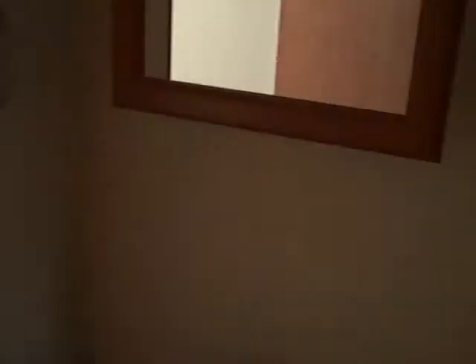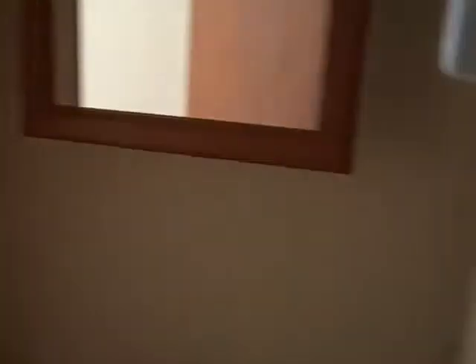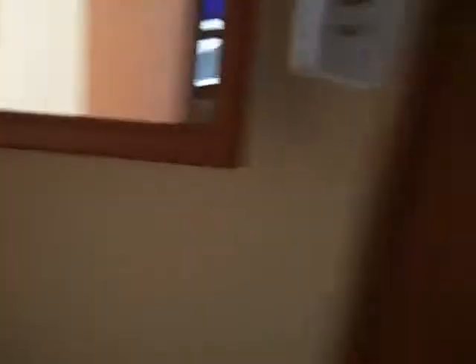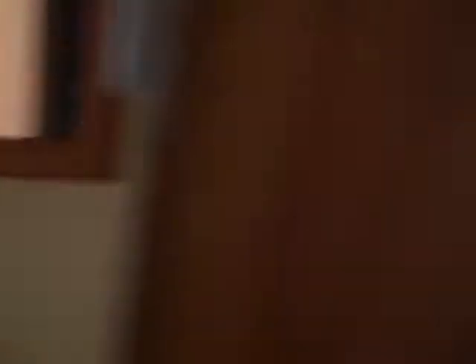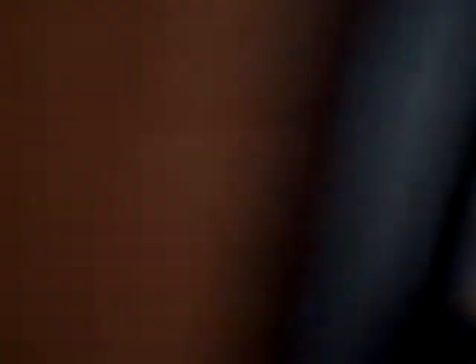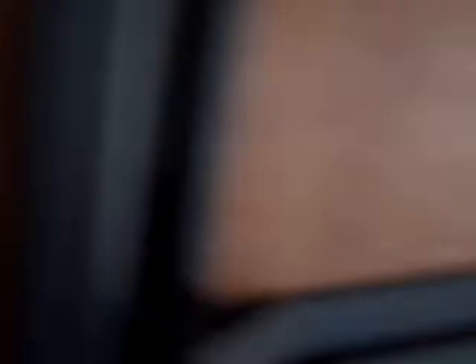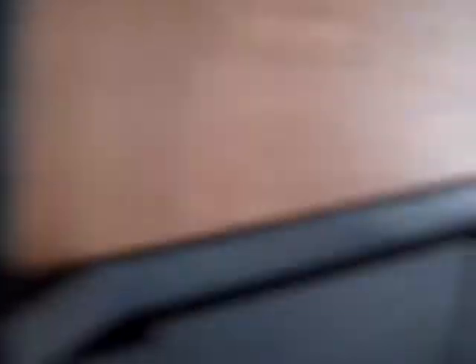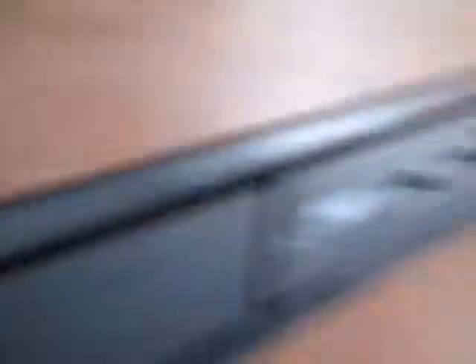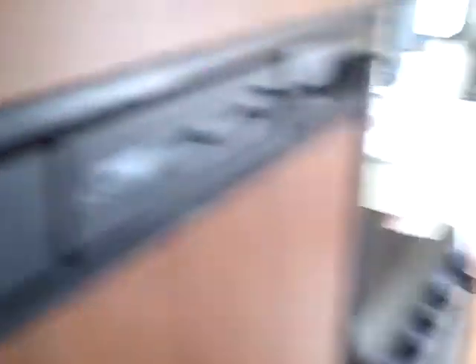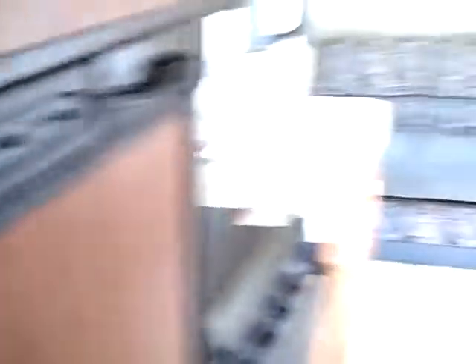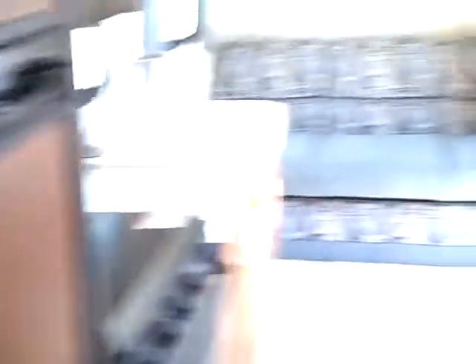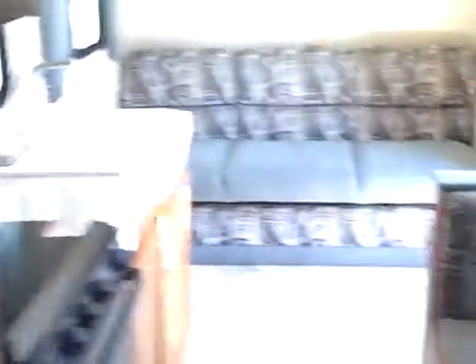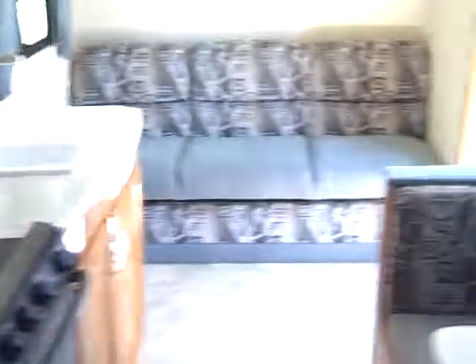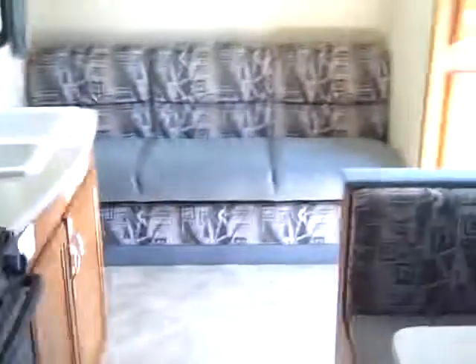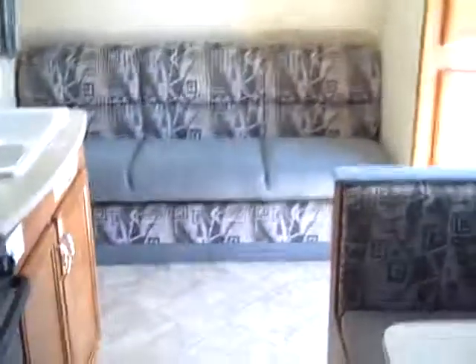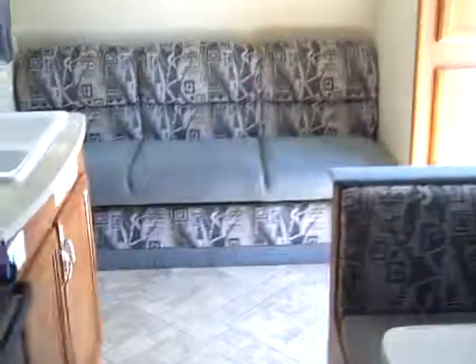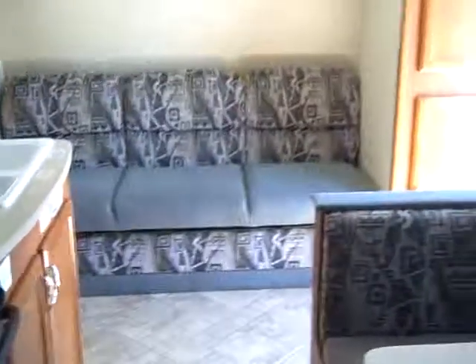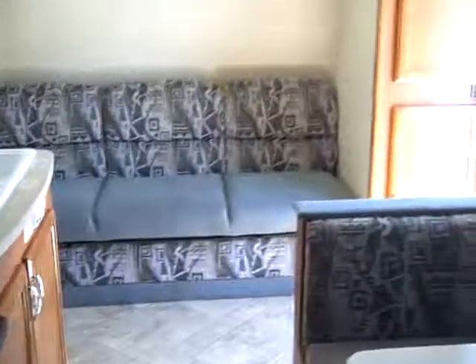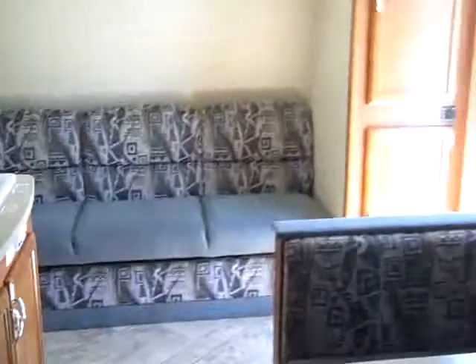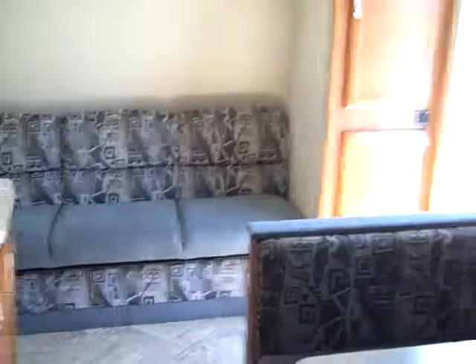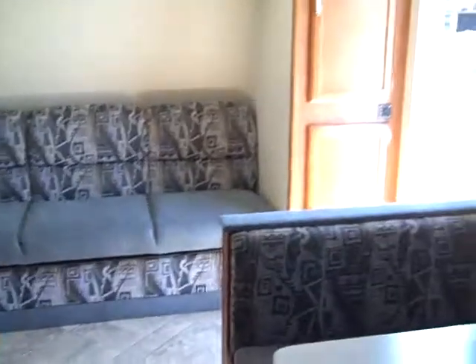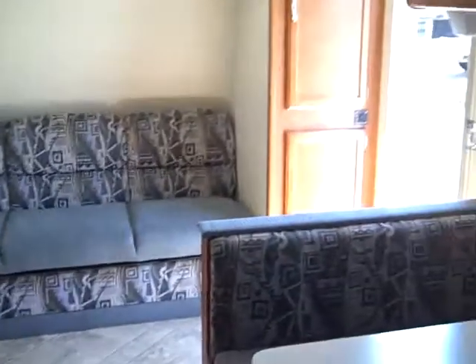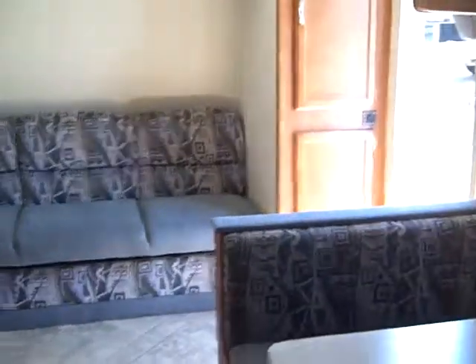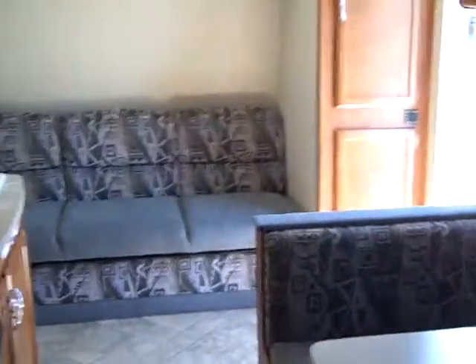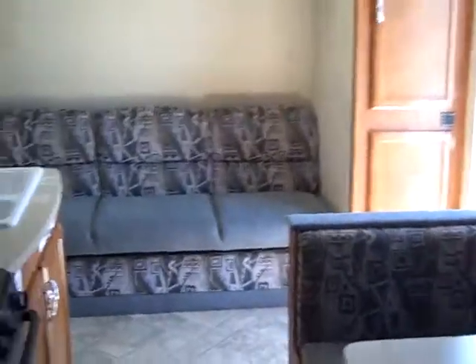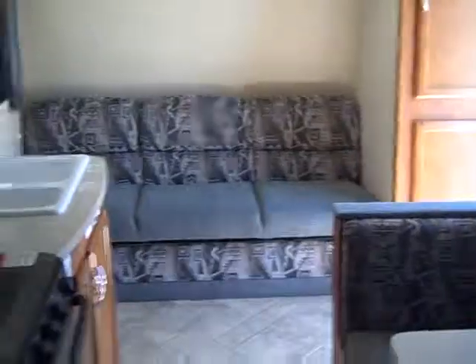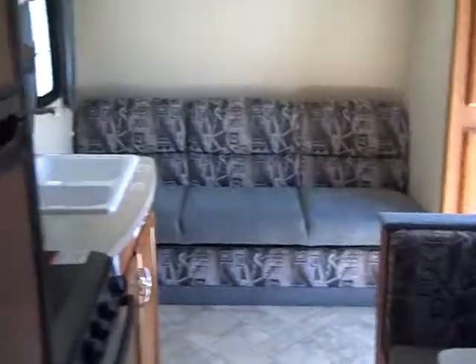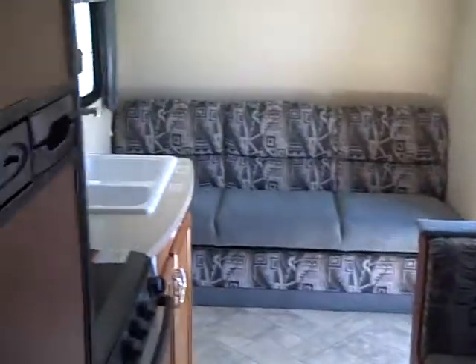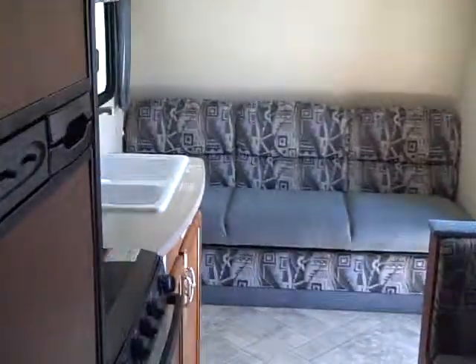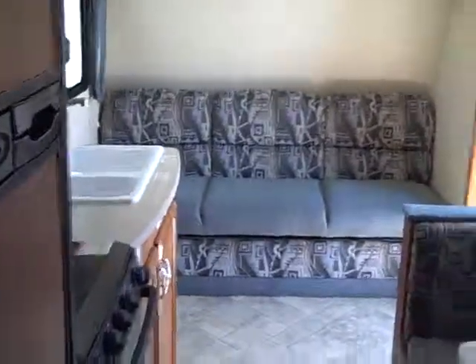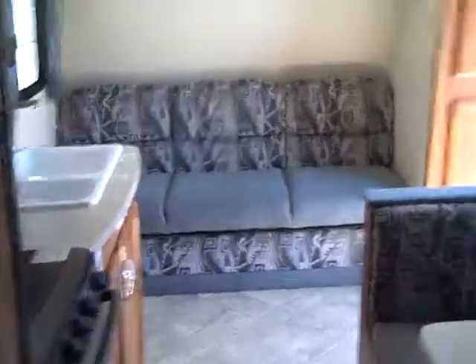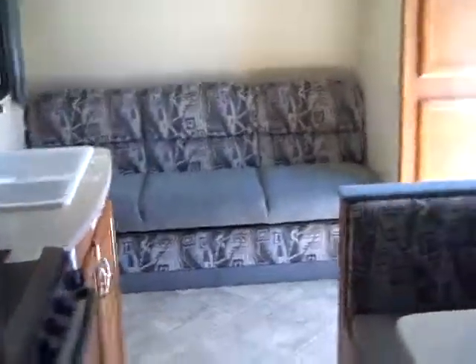So there it is — the new trailer. I'll be picking it up Friday.